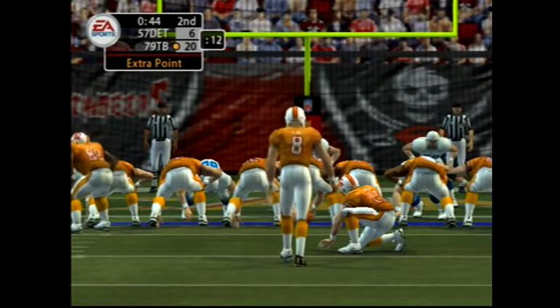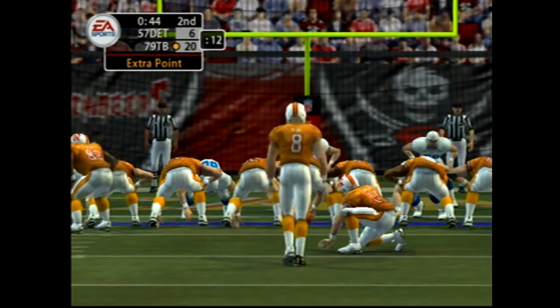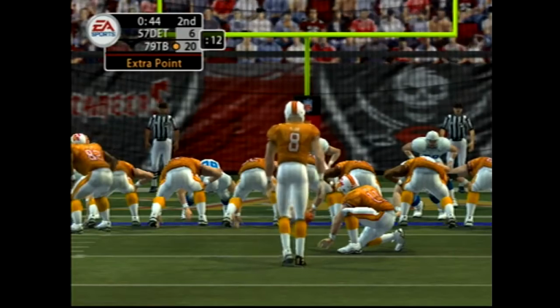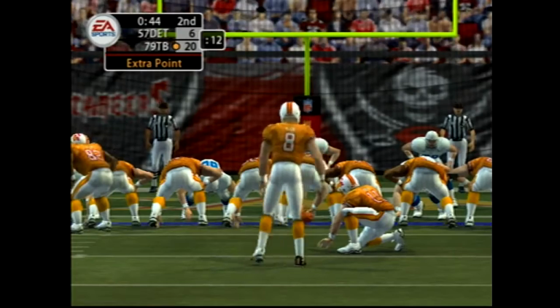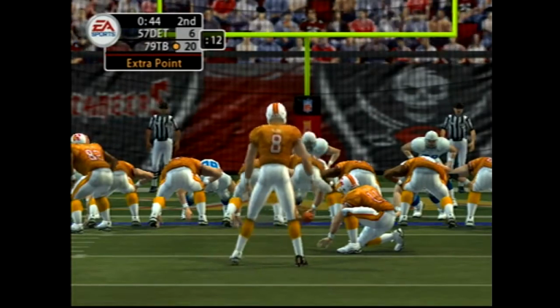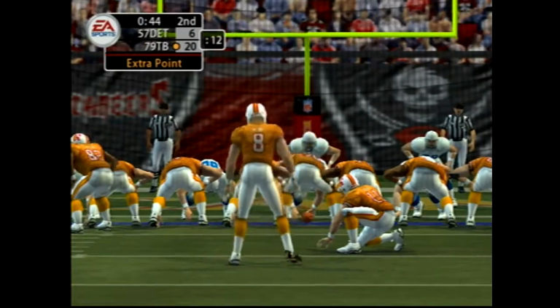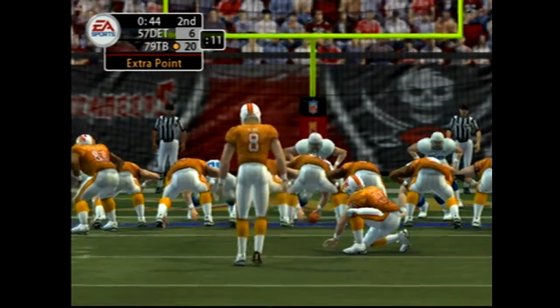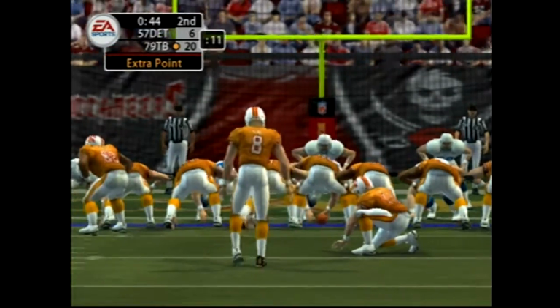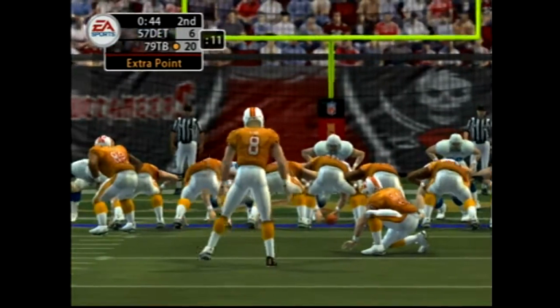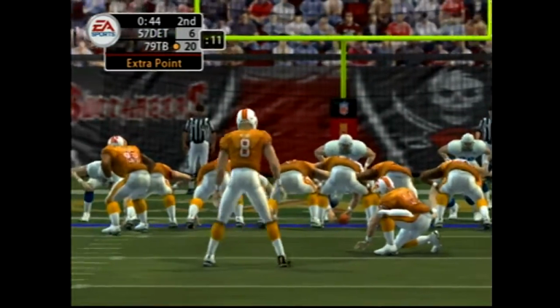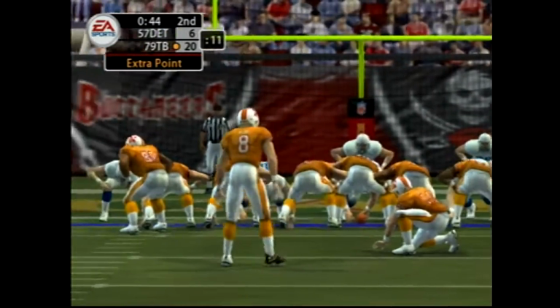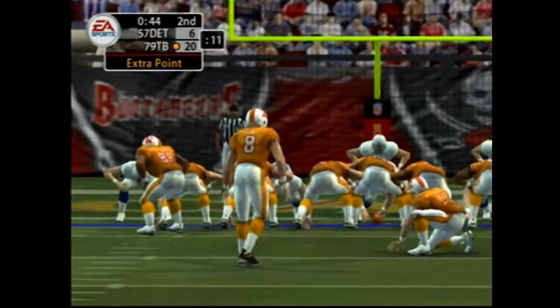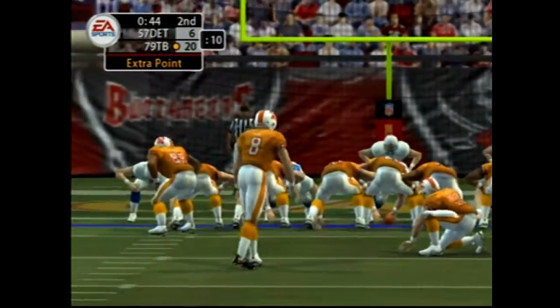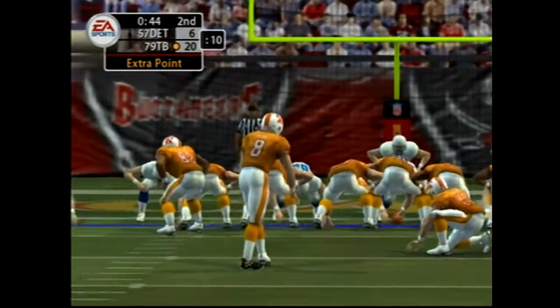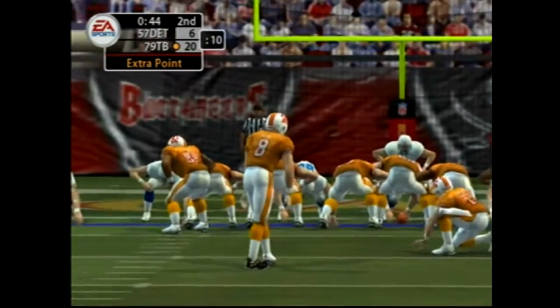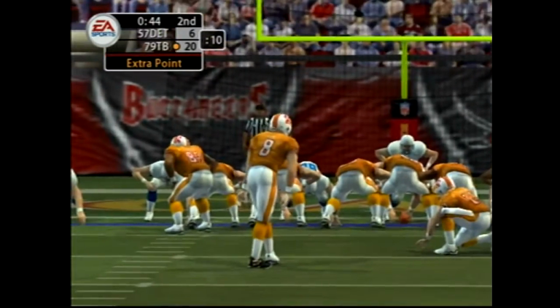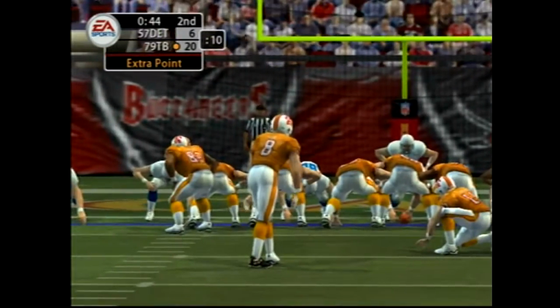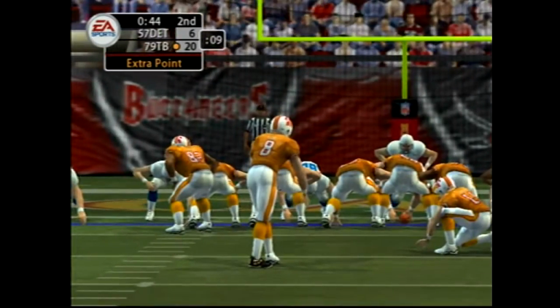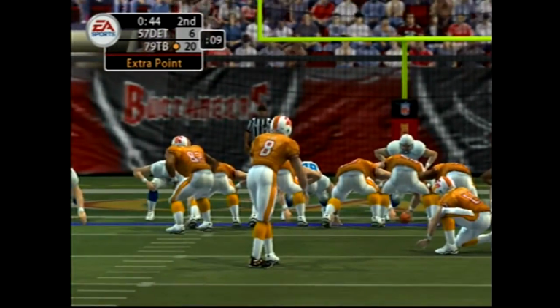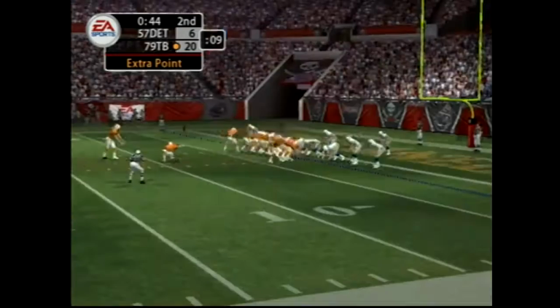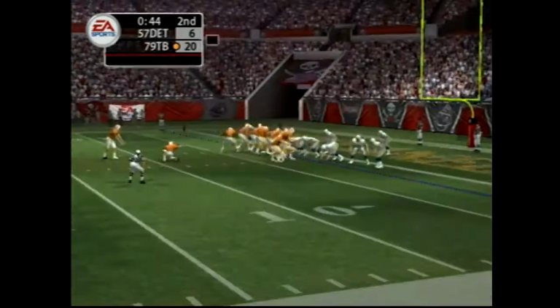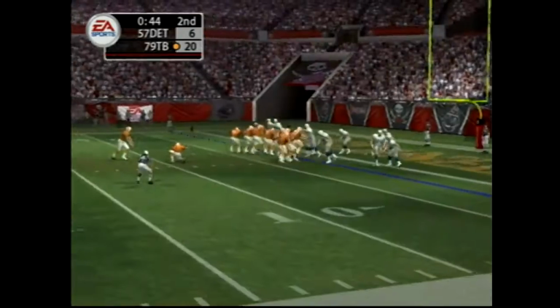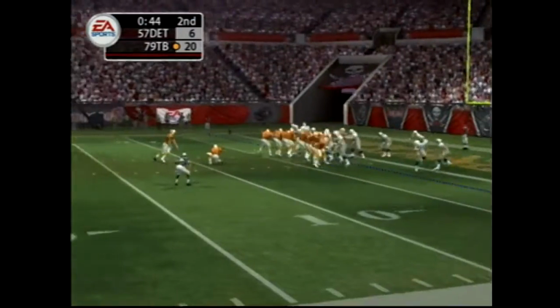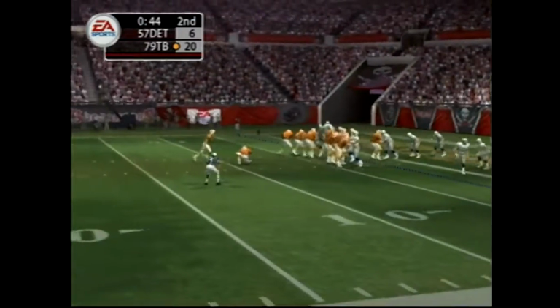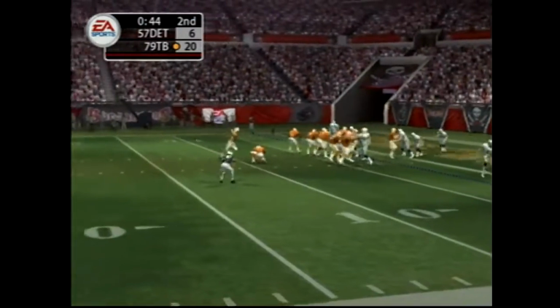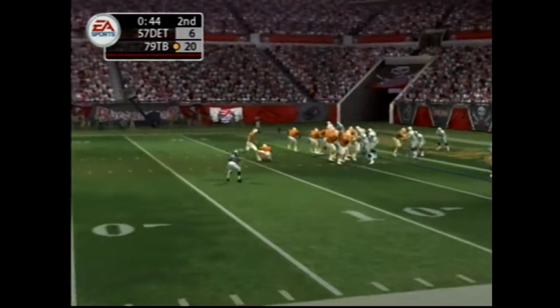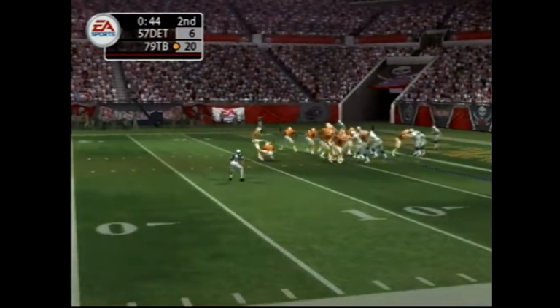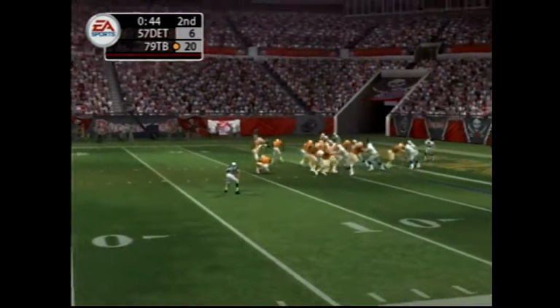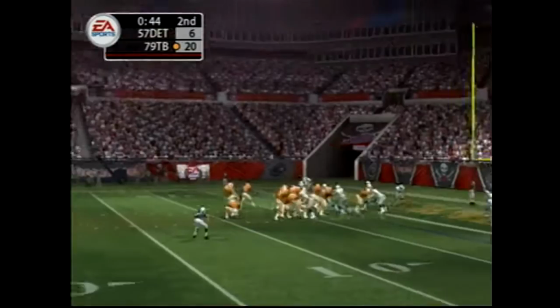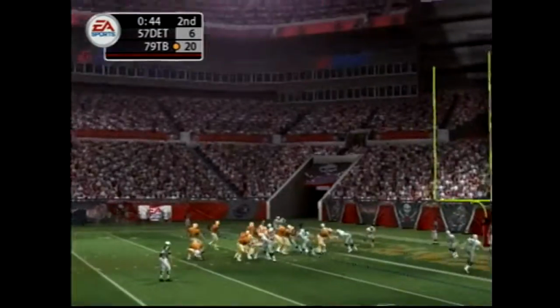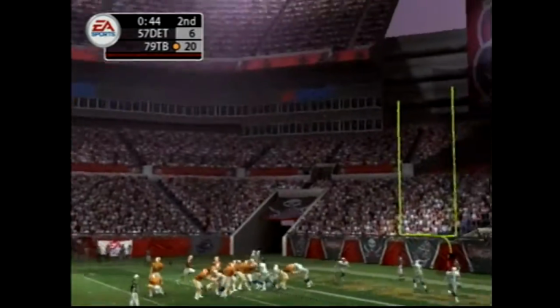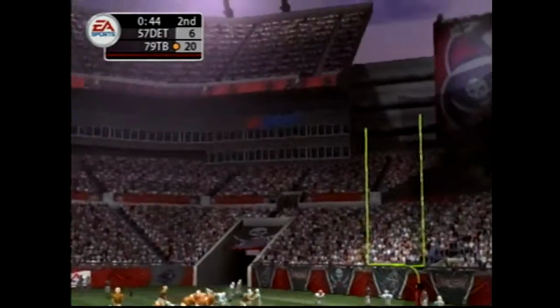Number eight comes in to attempt the point after — the kick is up.